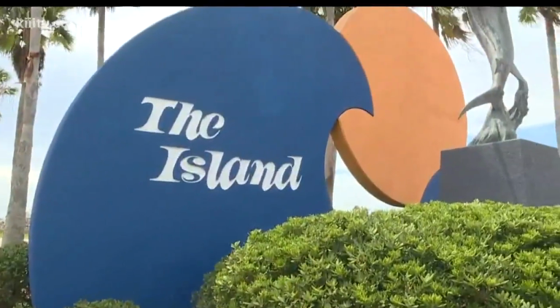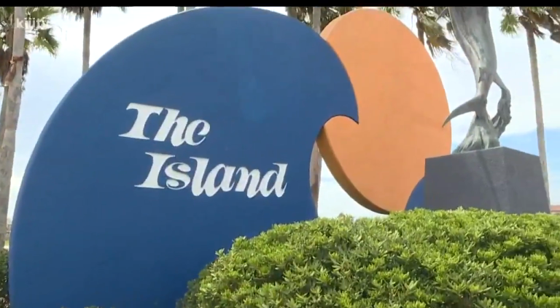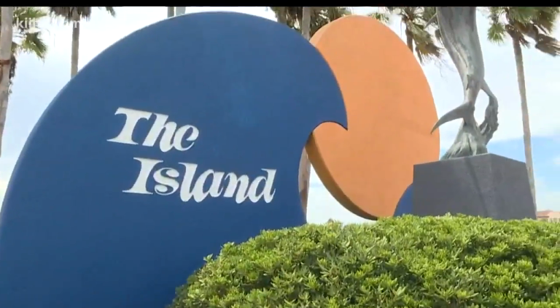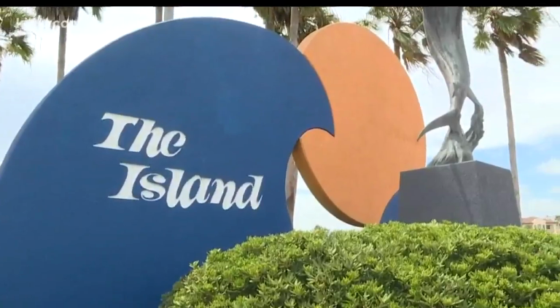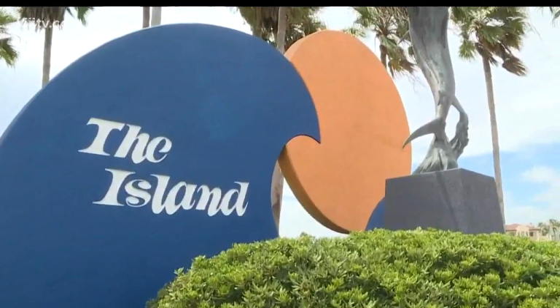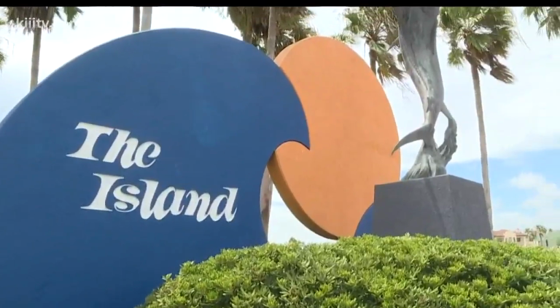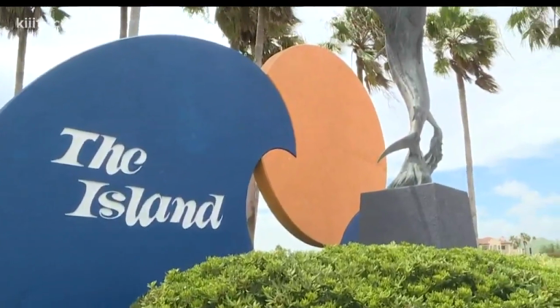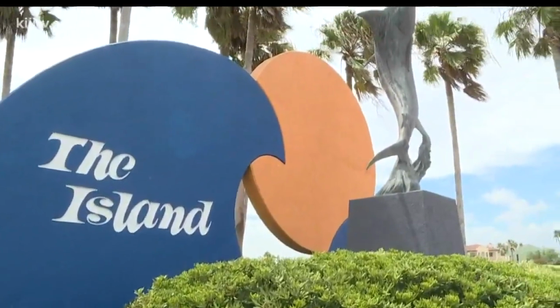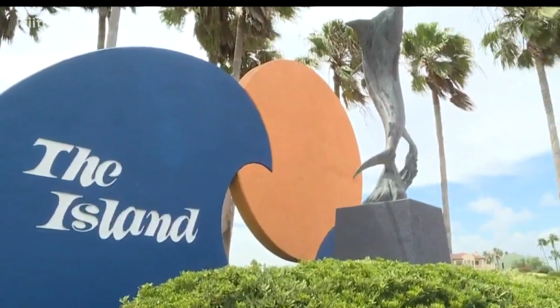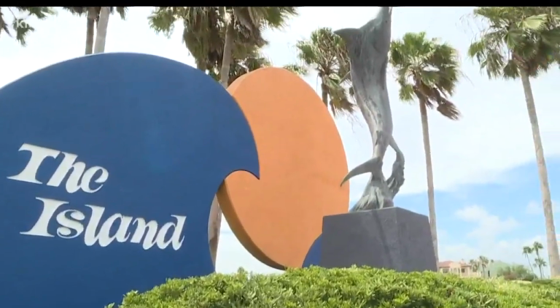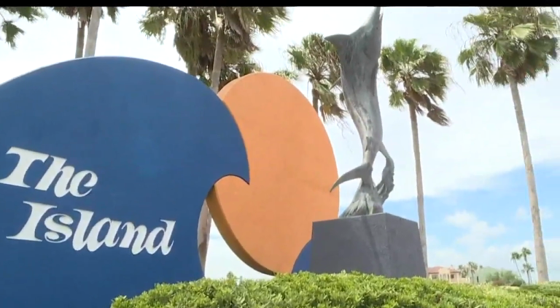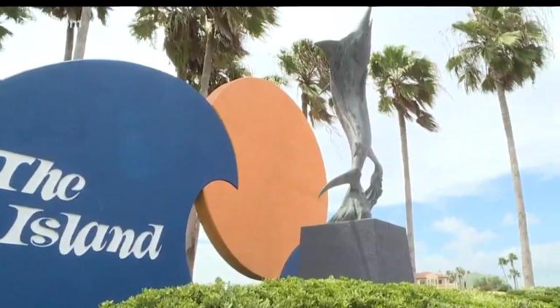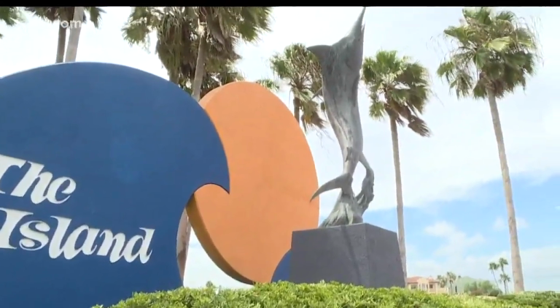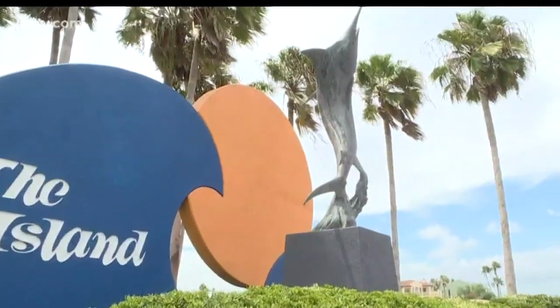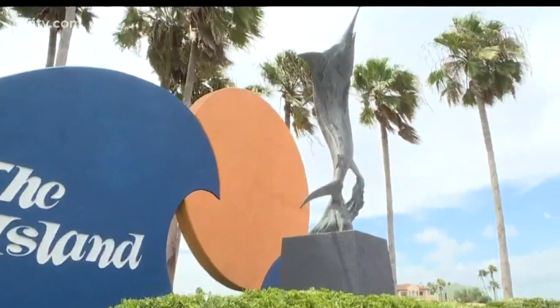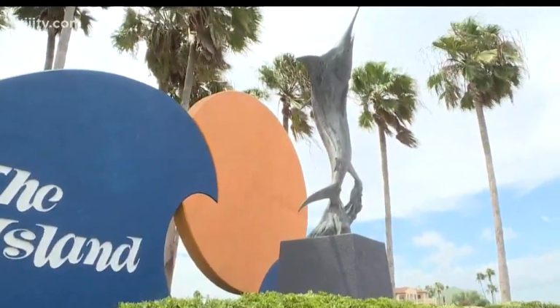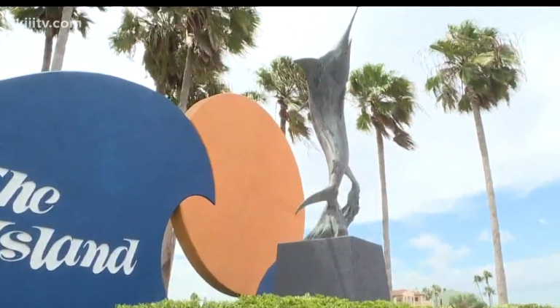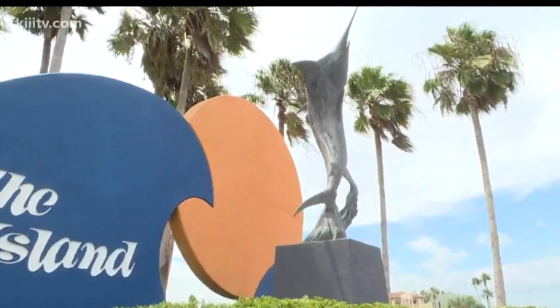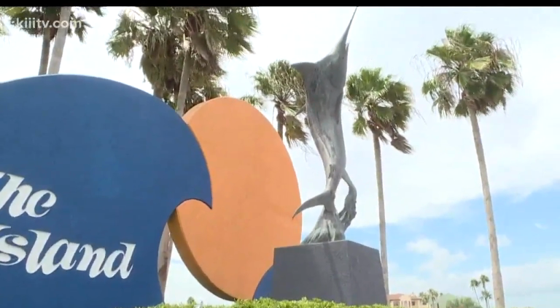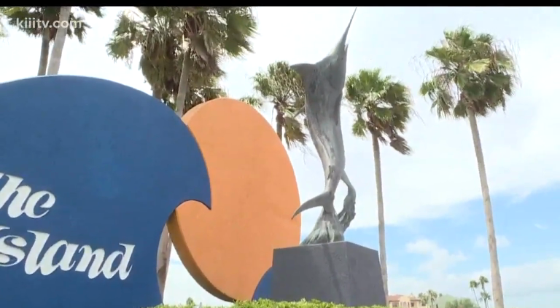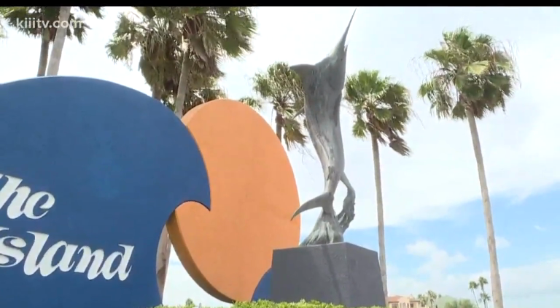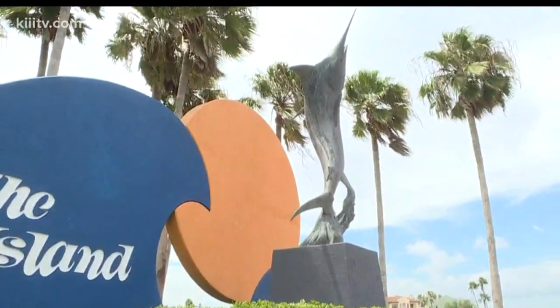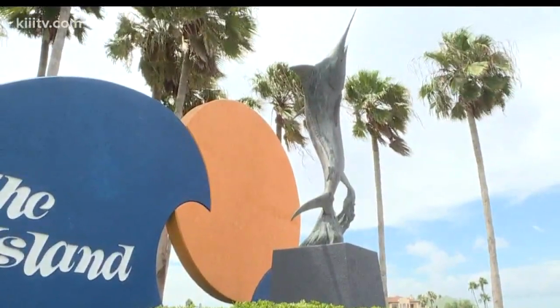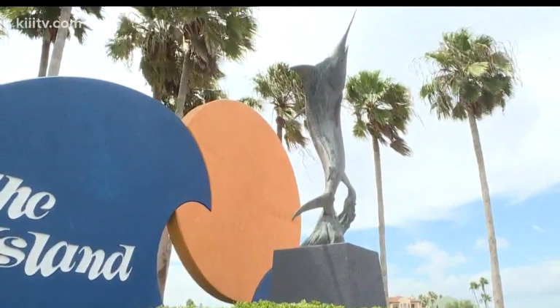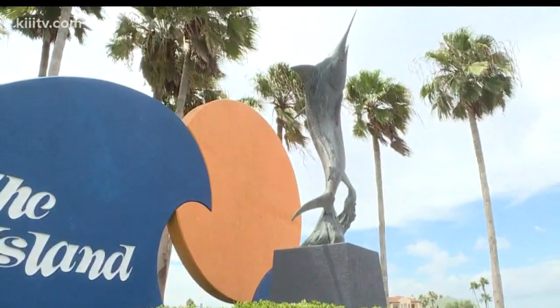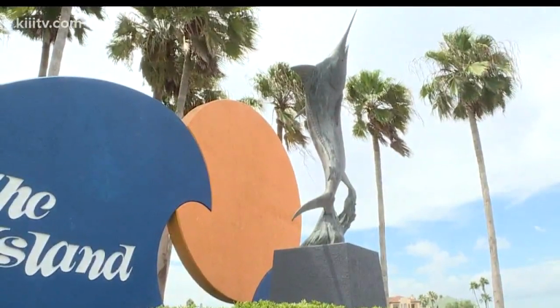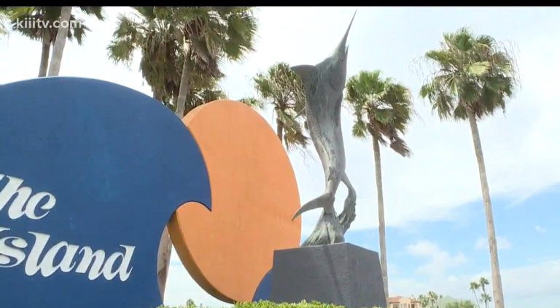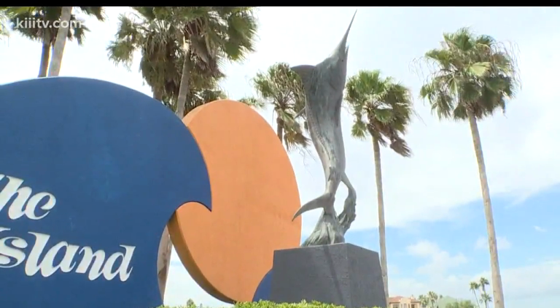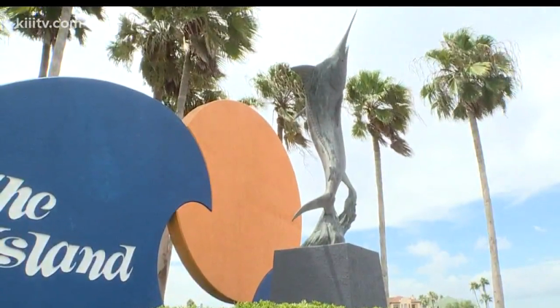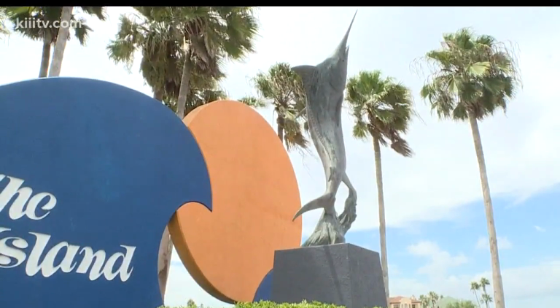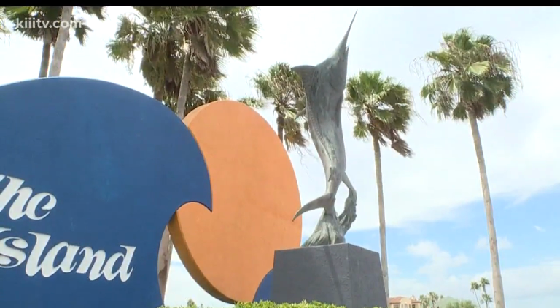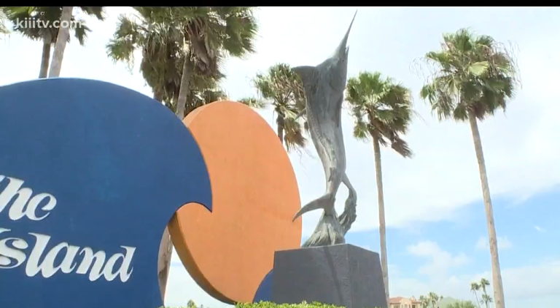For 3 News and the Island Moon Newspaper, I'm Dale Rankin, and we'll see you on the island.